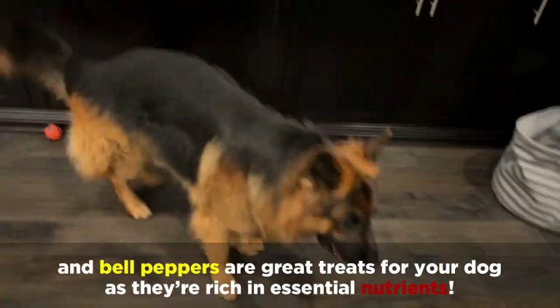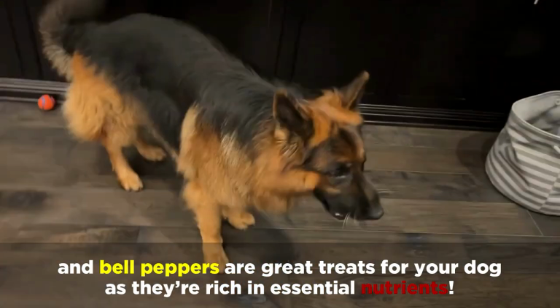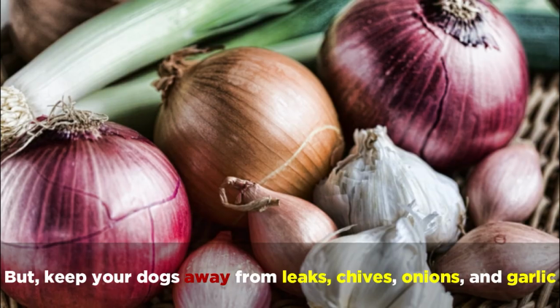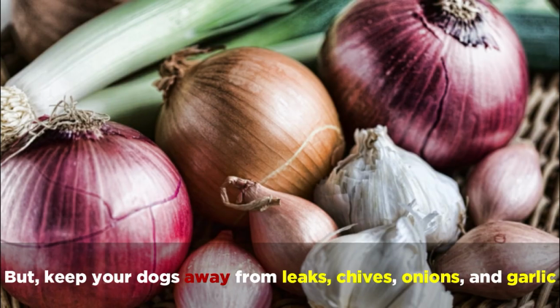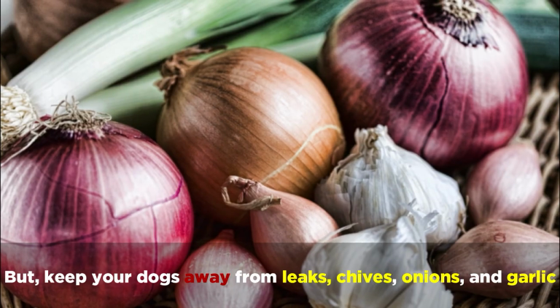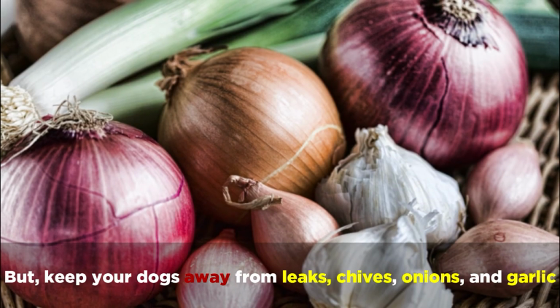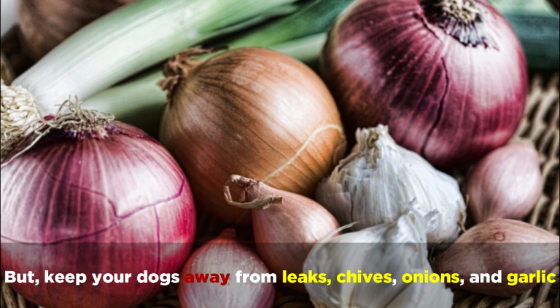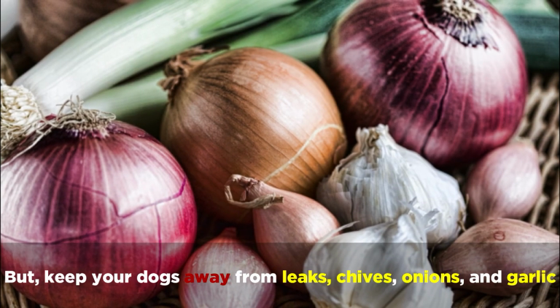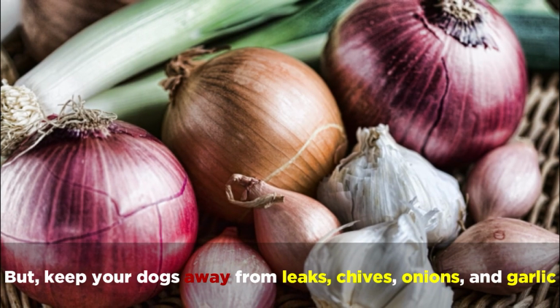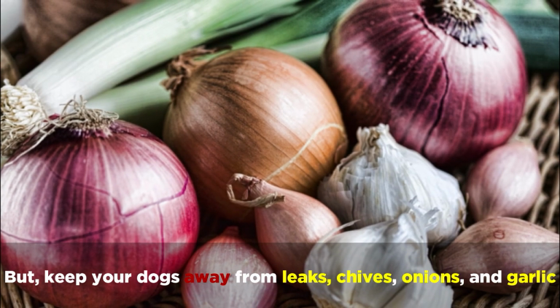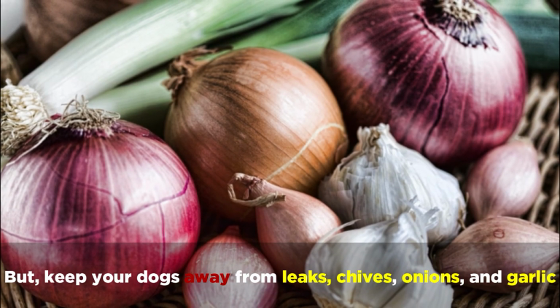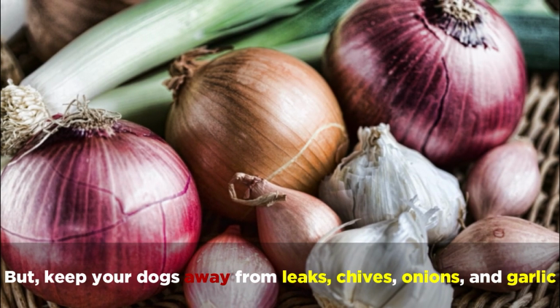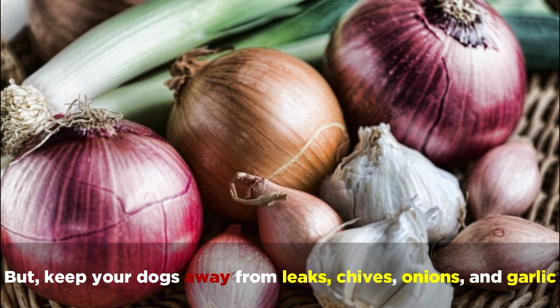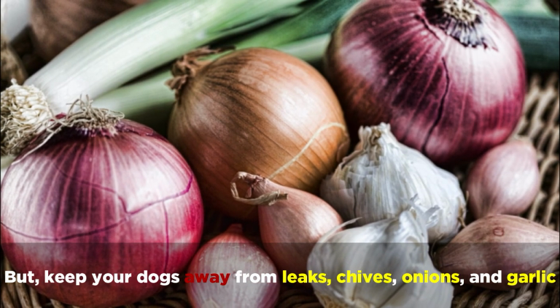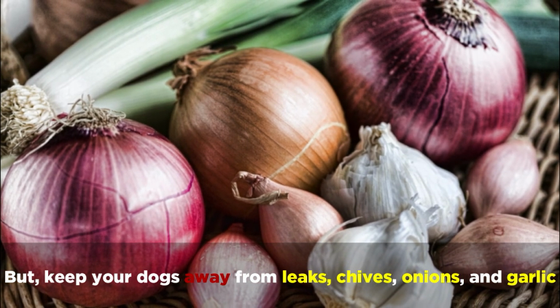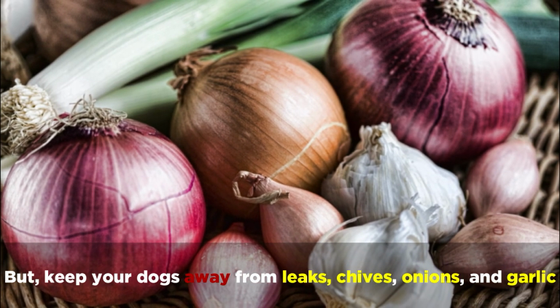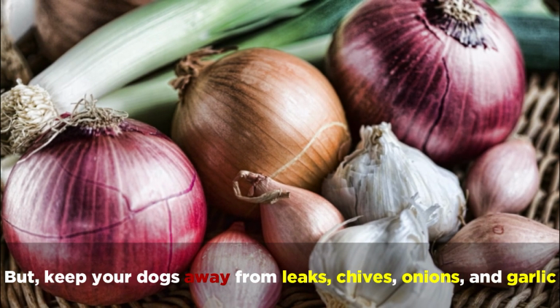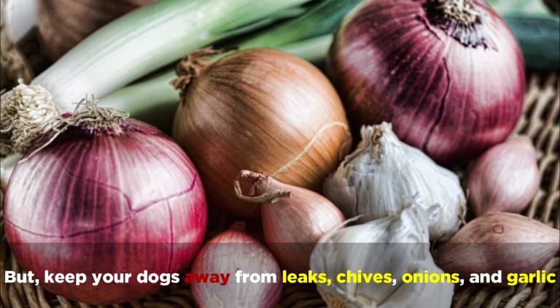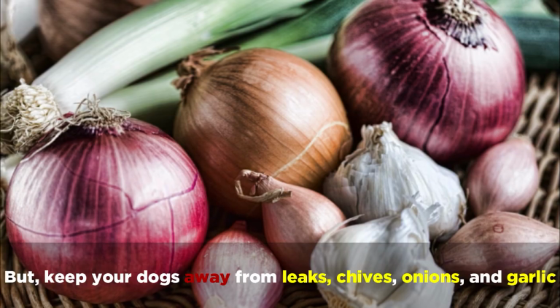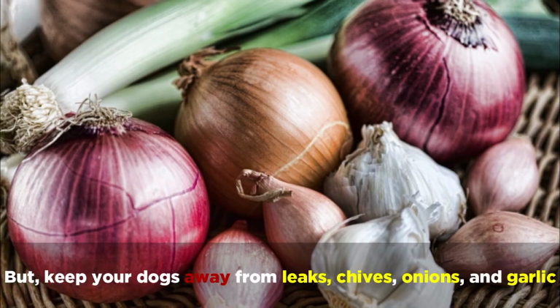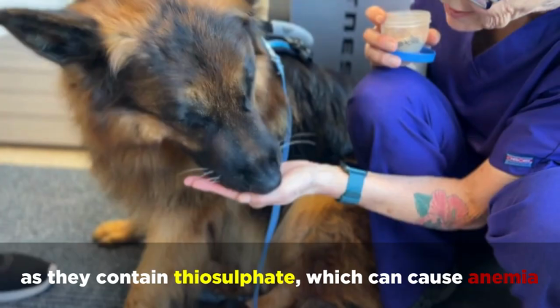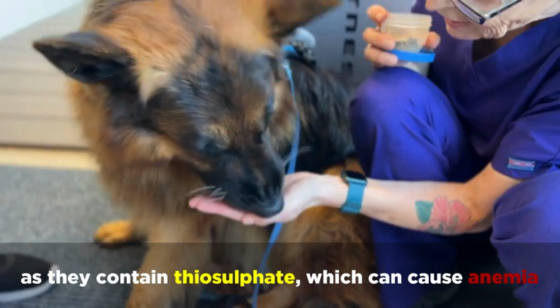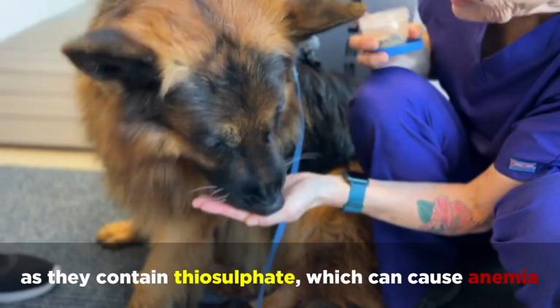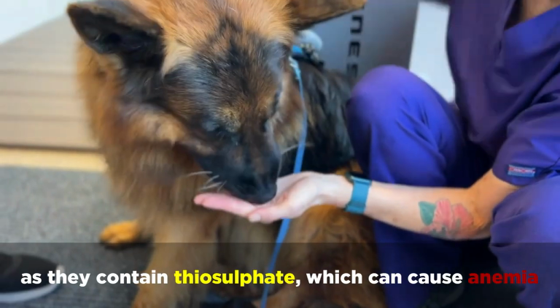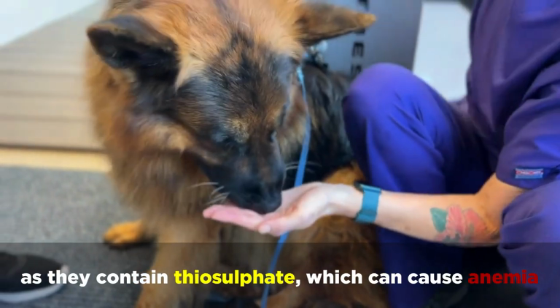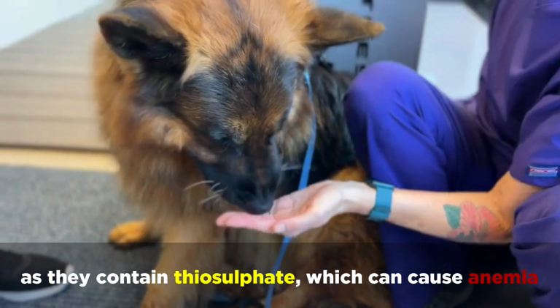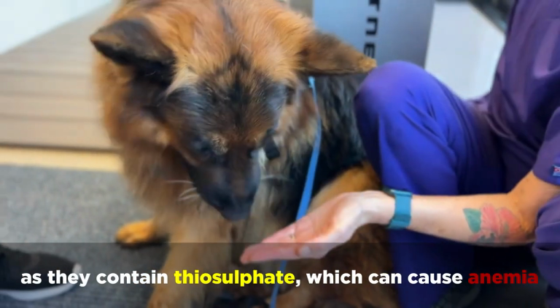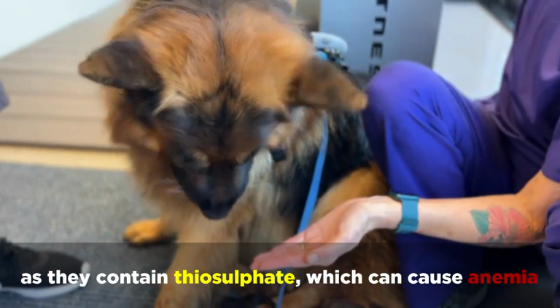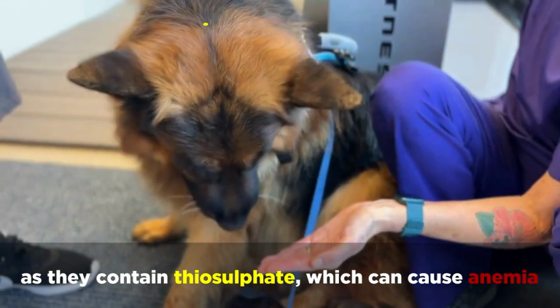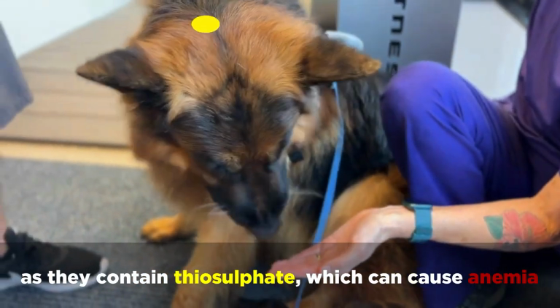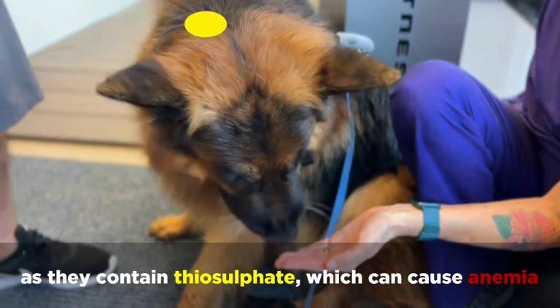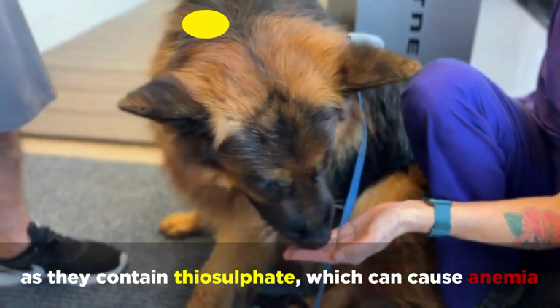But keep your dogs away from leeks, chives, onions, and garlic, as they contain thiosulfate, which can cause anemia.